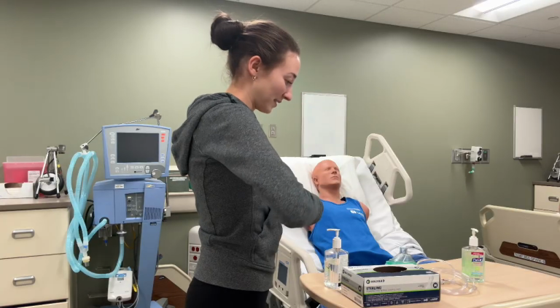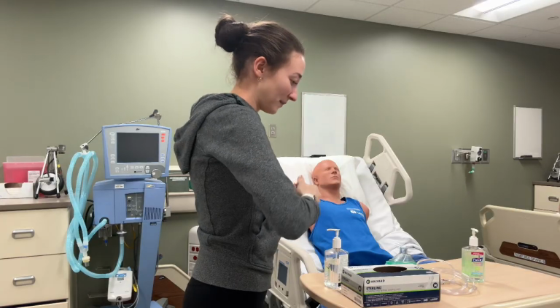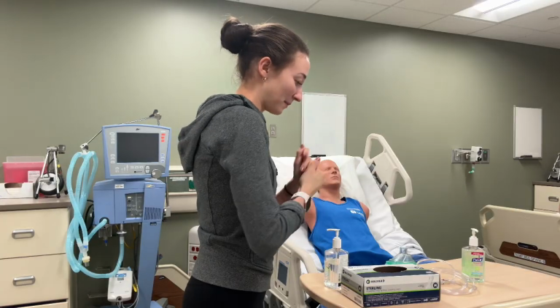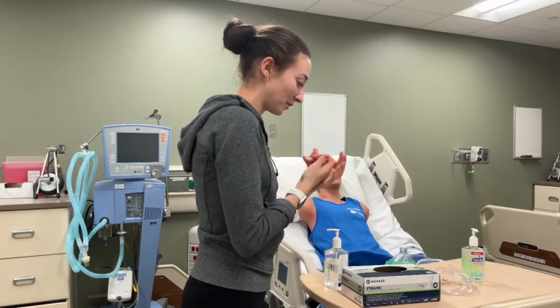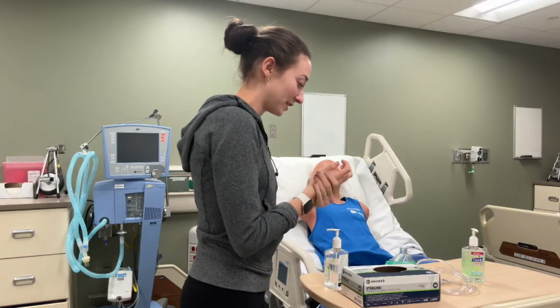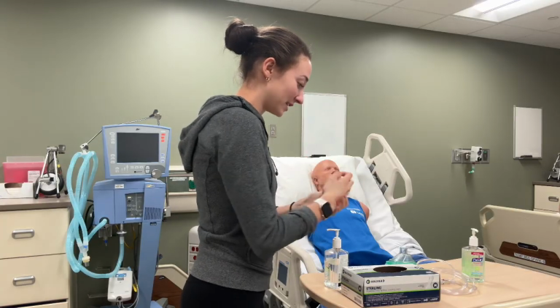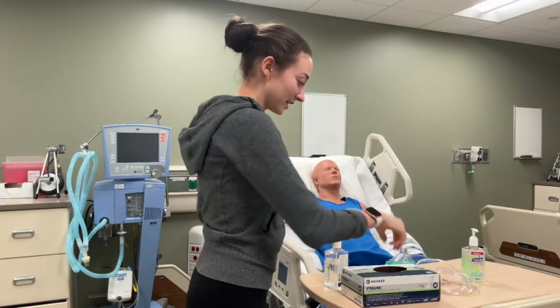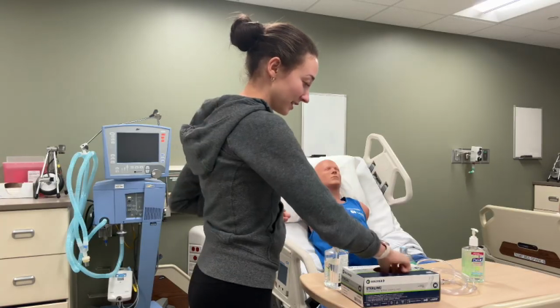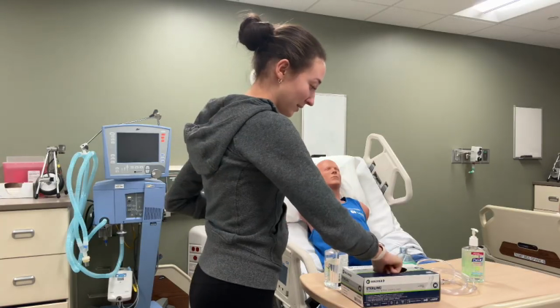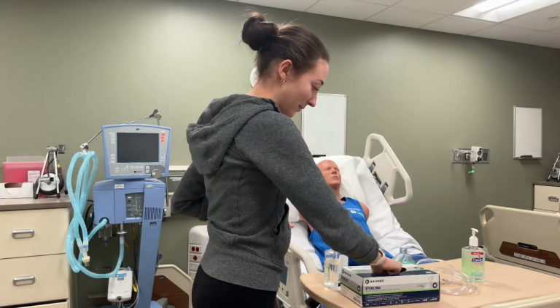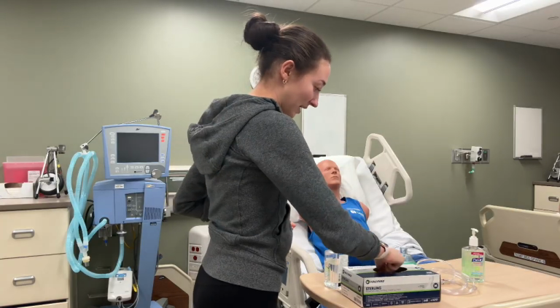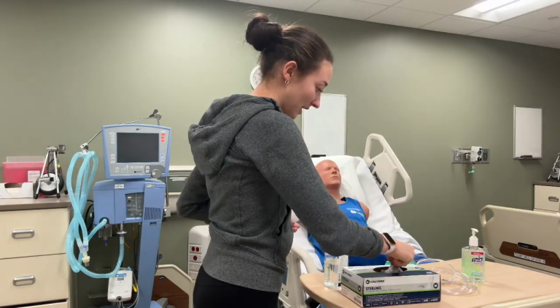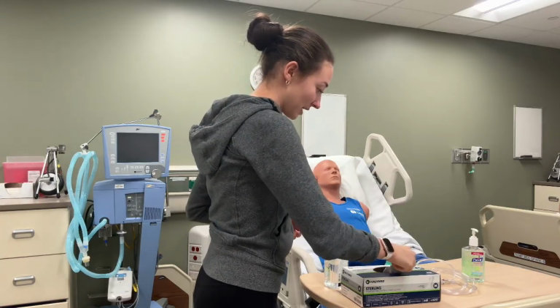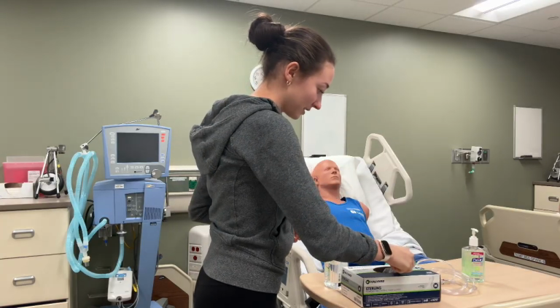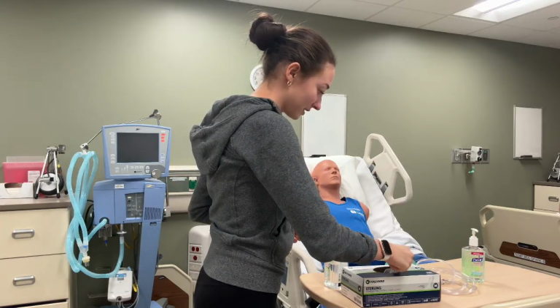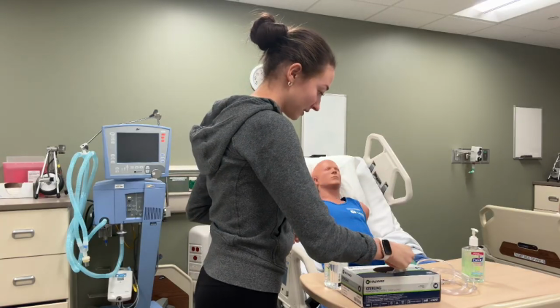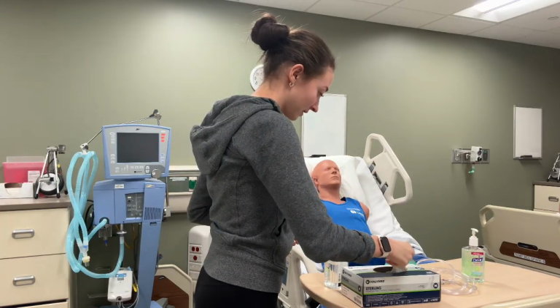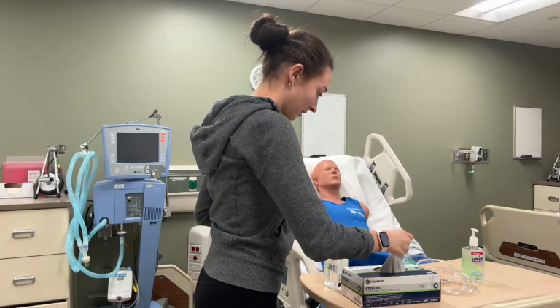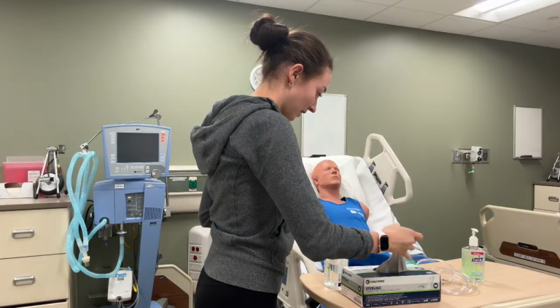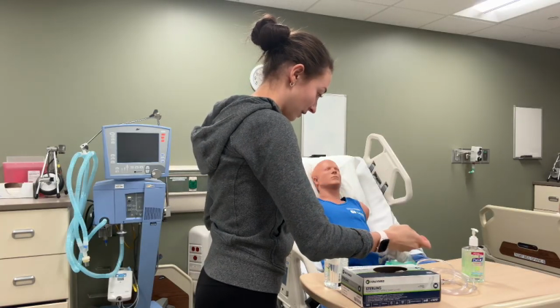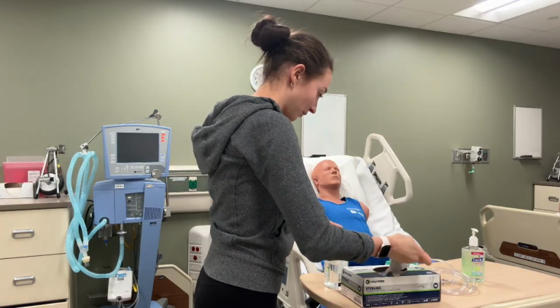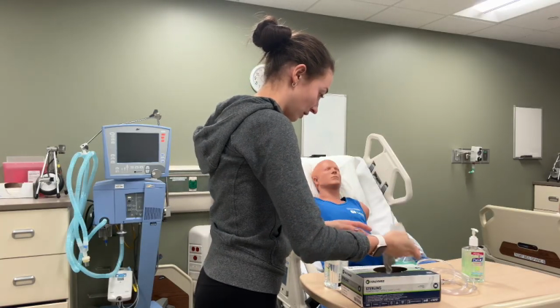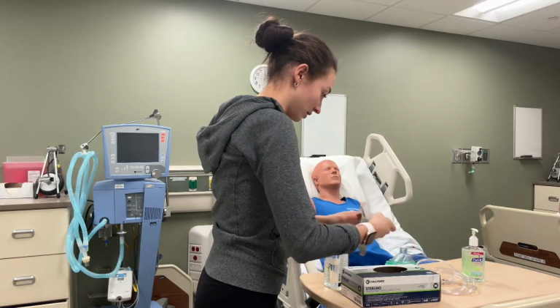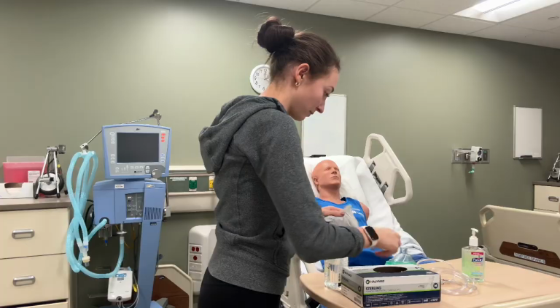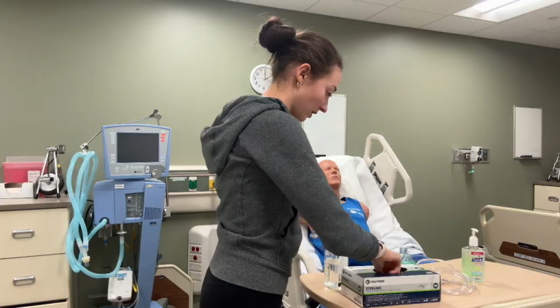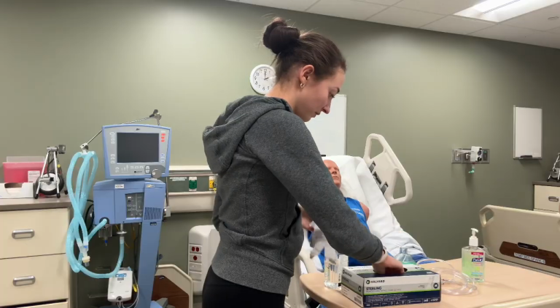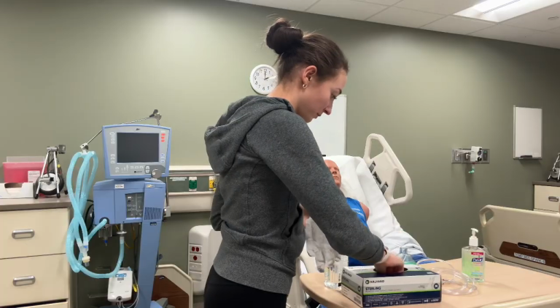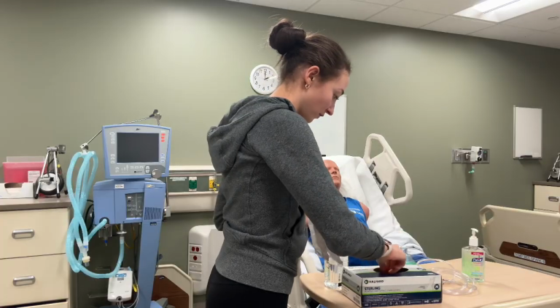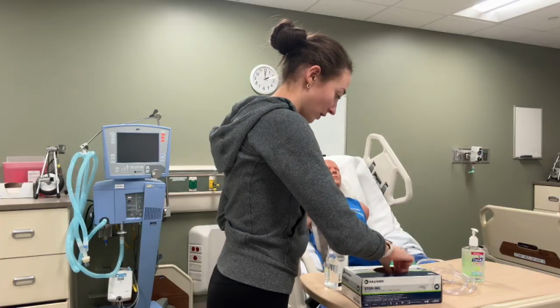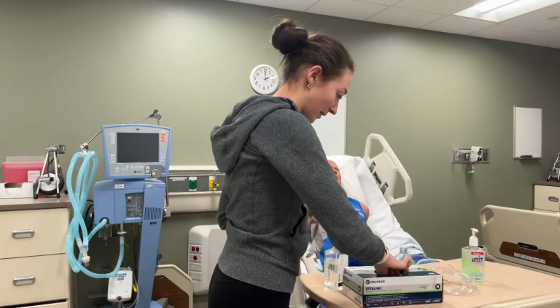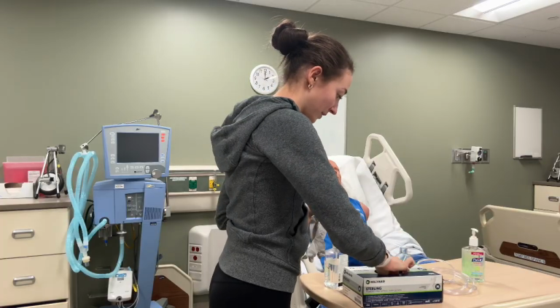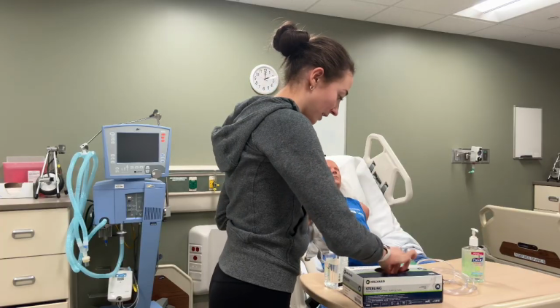I'm going to decontaminate my hands and put on some gloves before I begin.